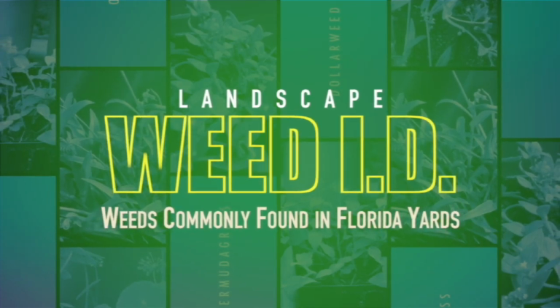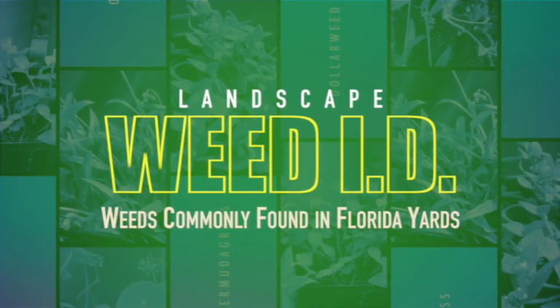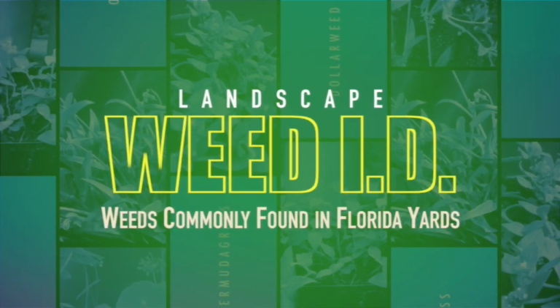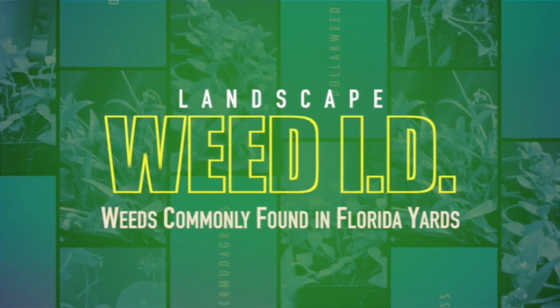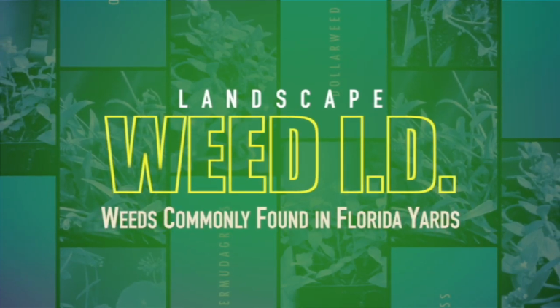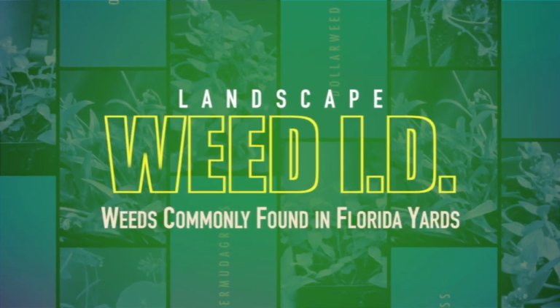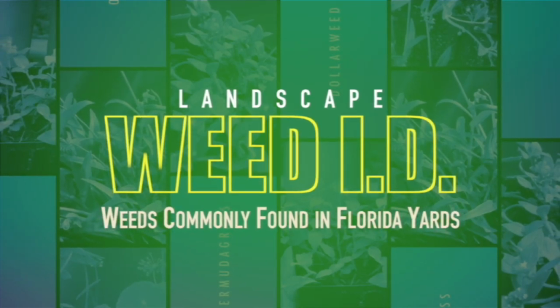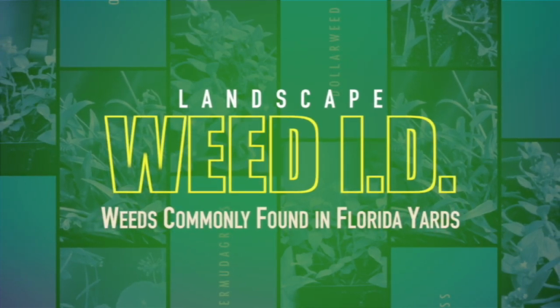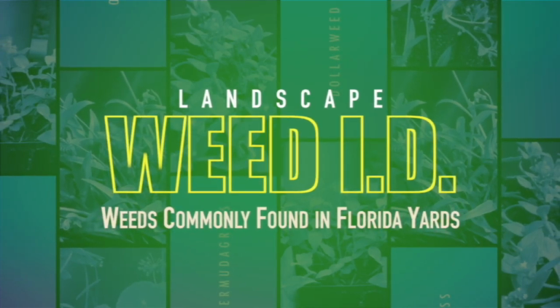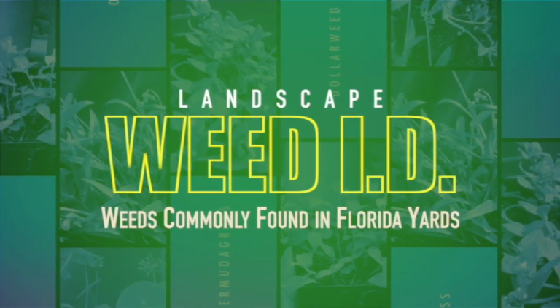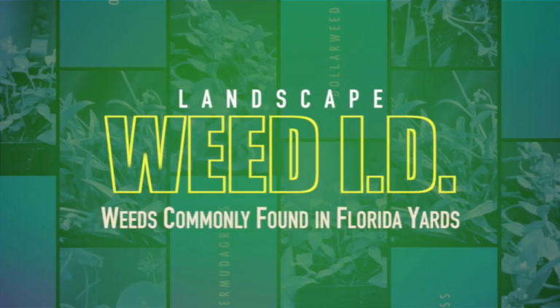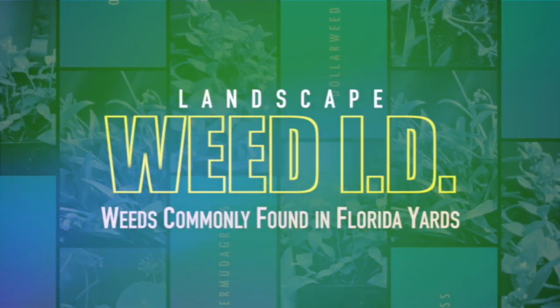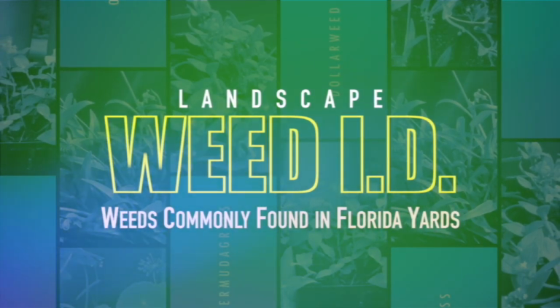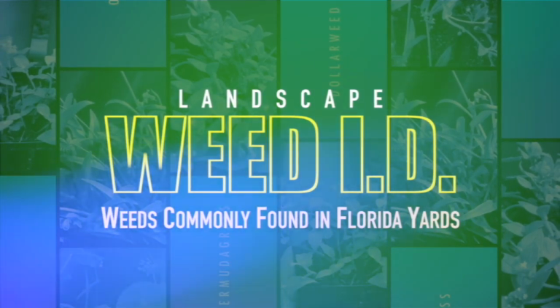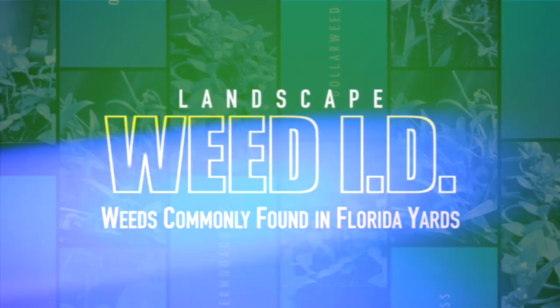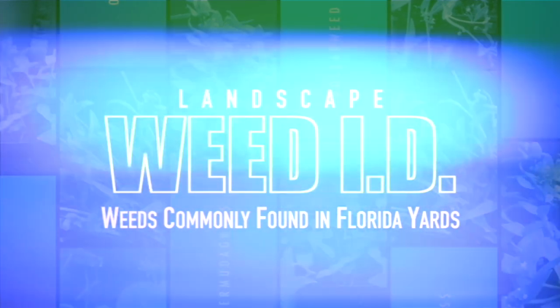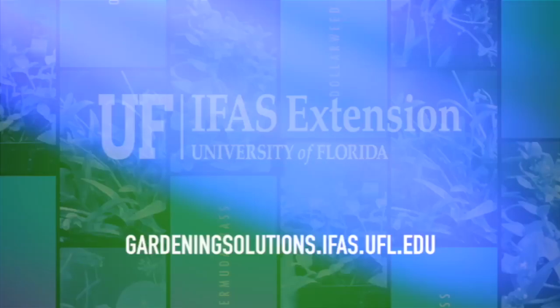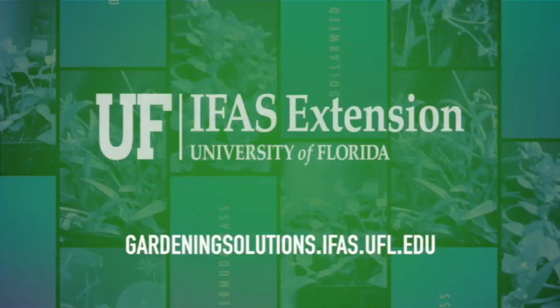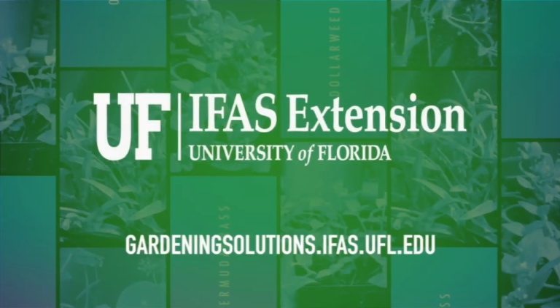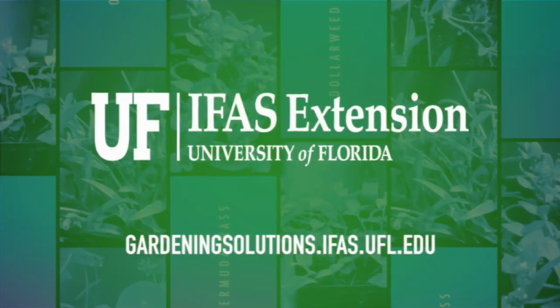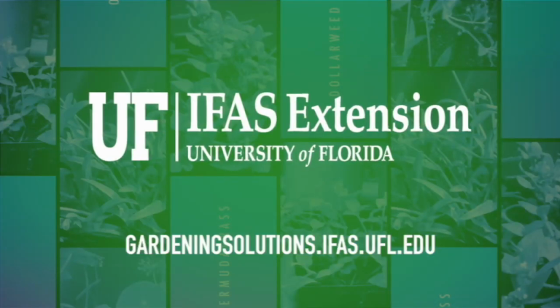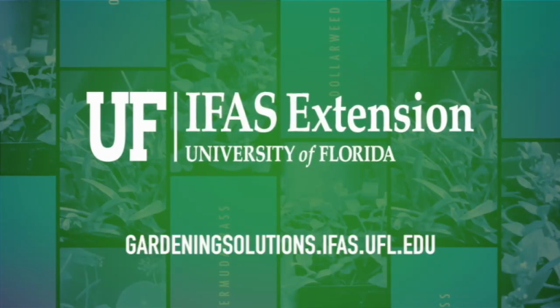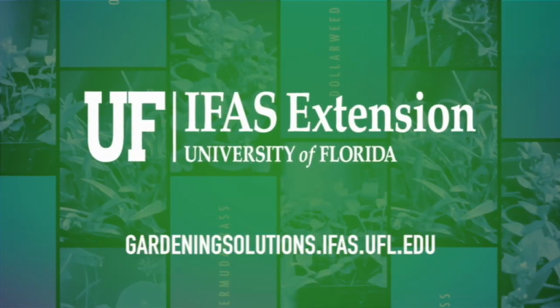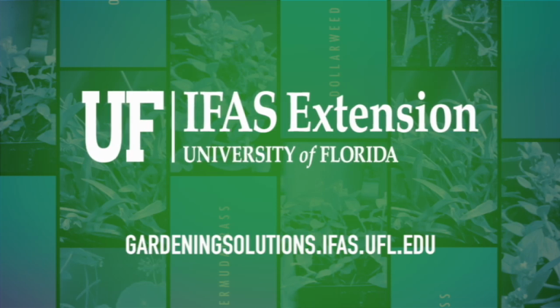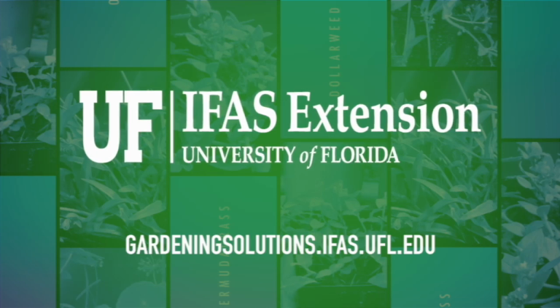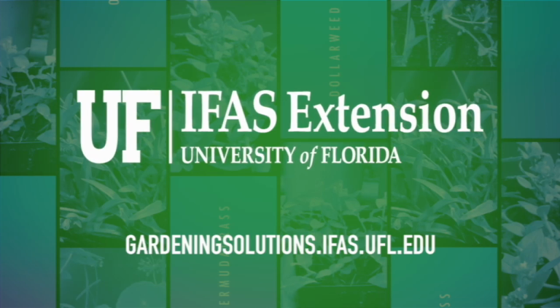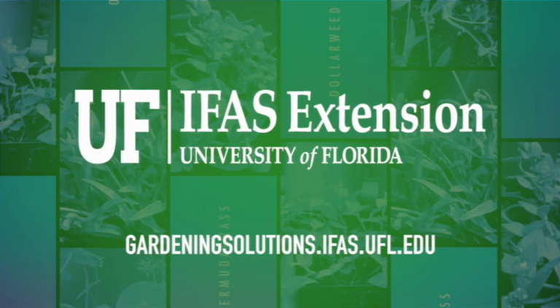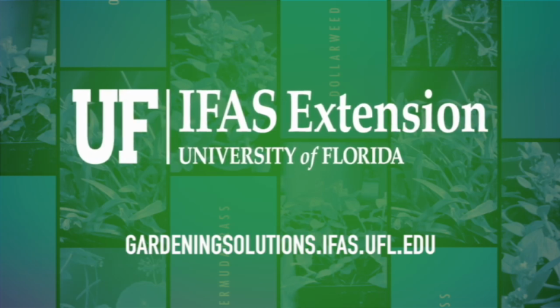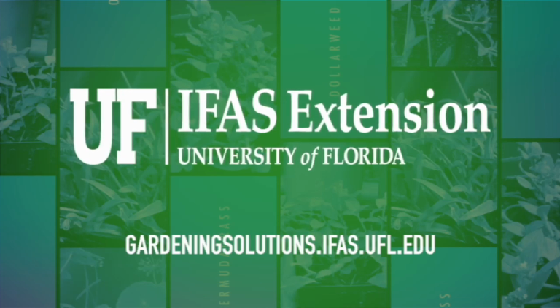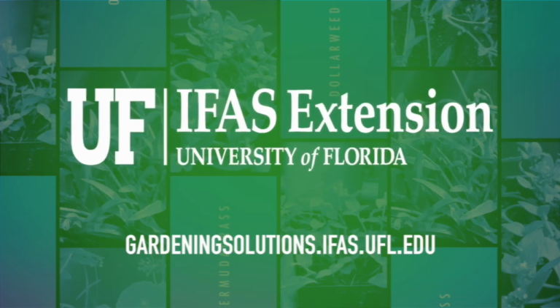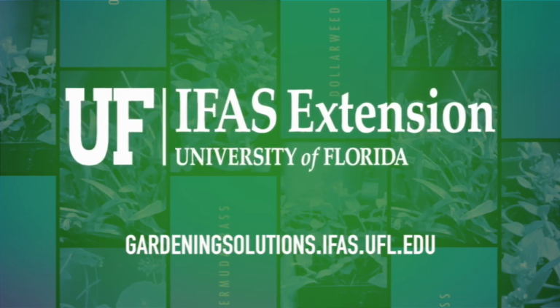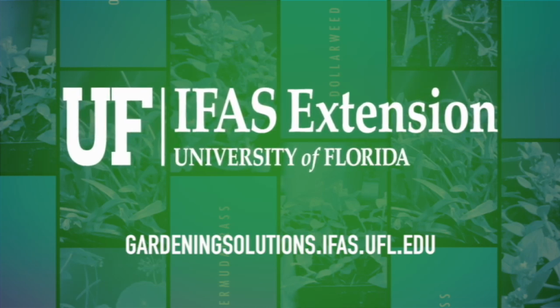For more information on weed identification, contact your local University of Florida IFAS extension office.